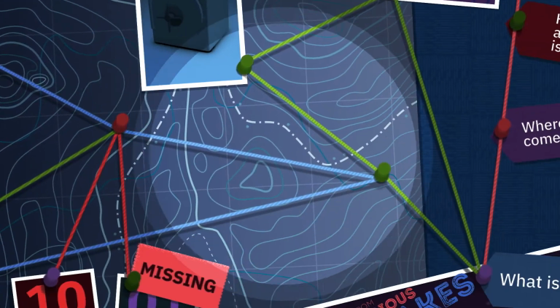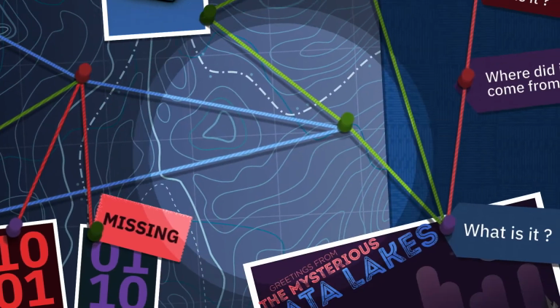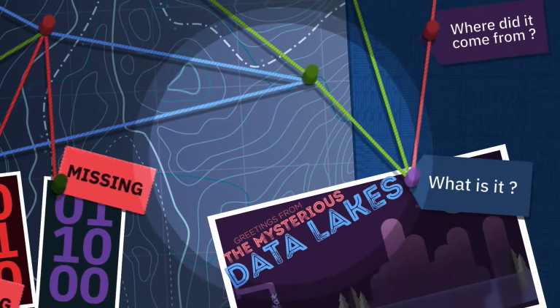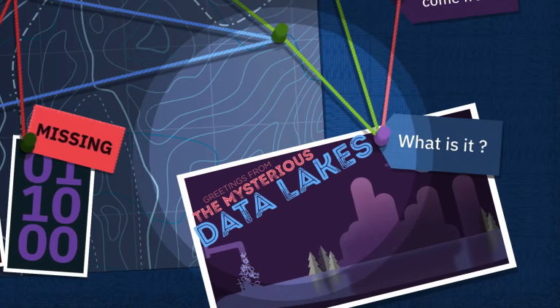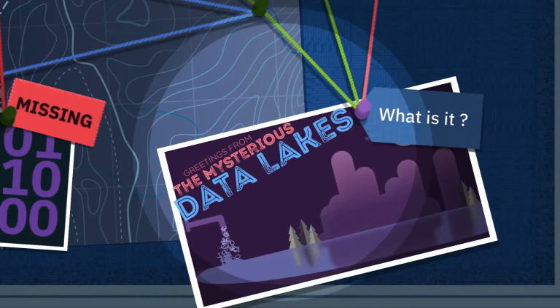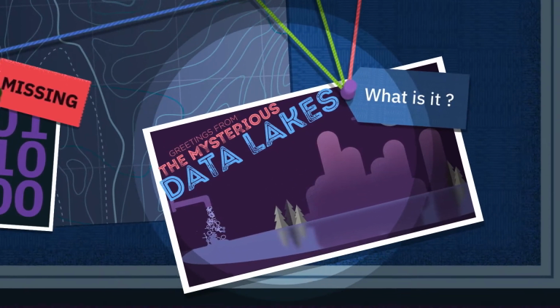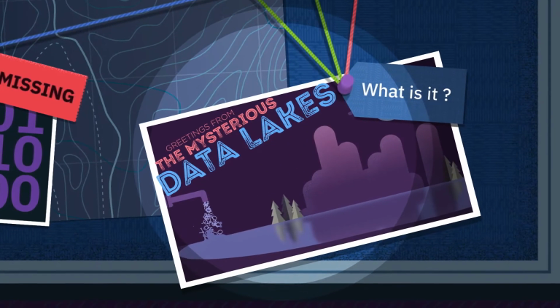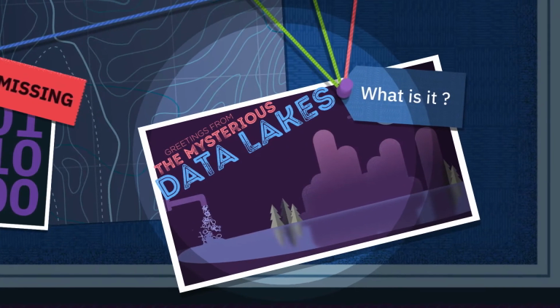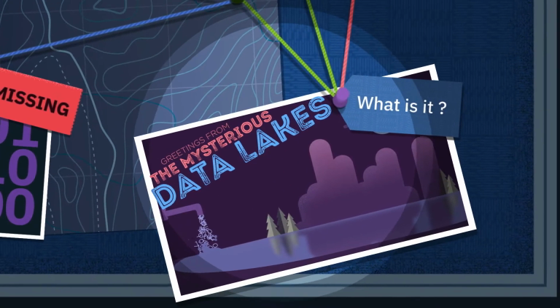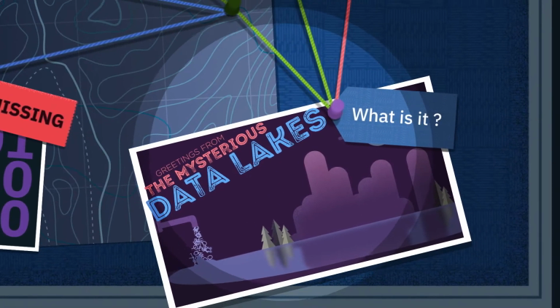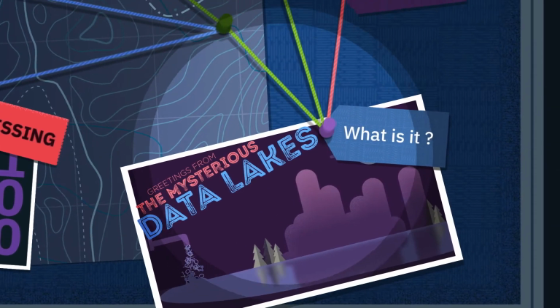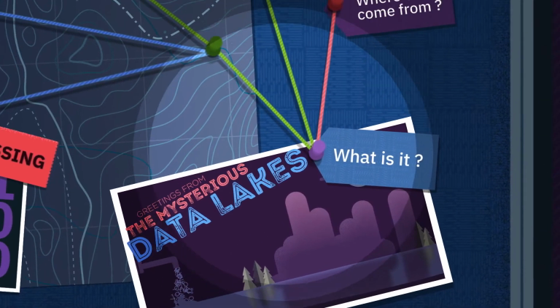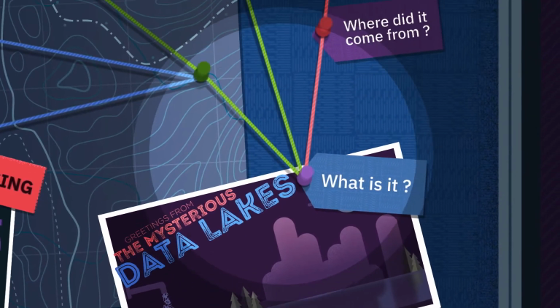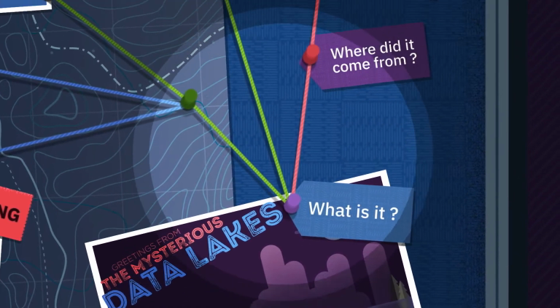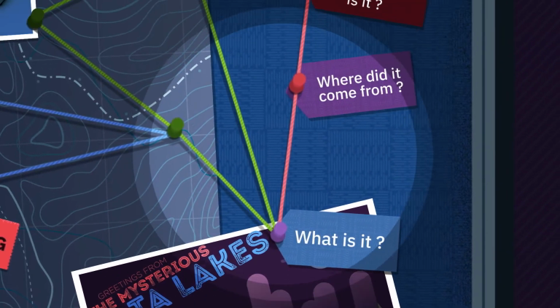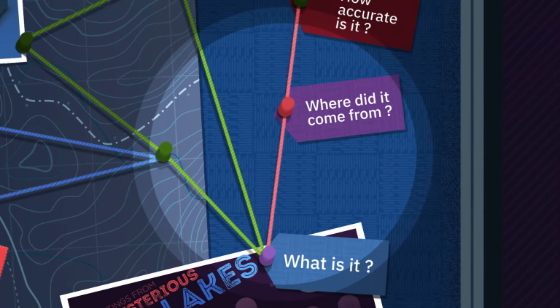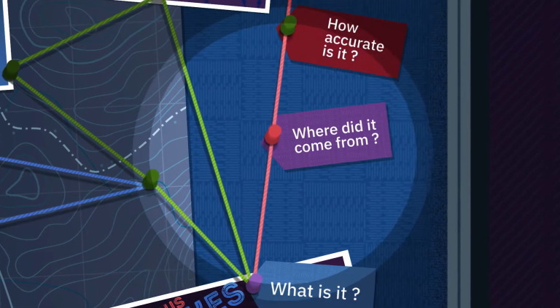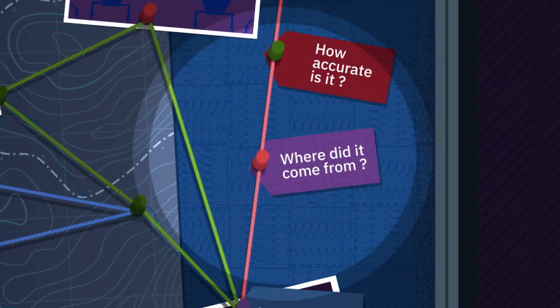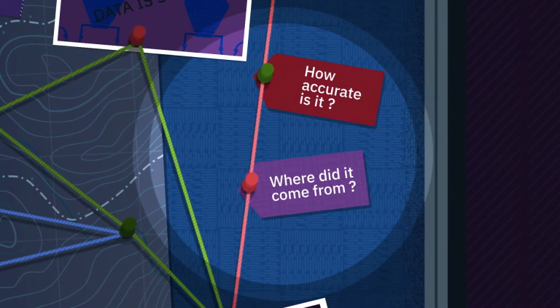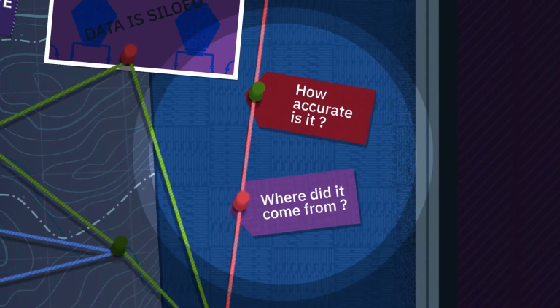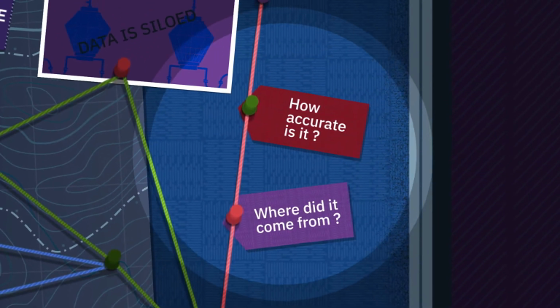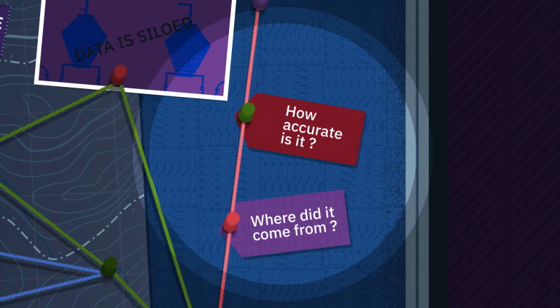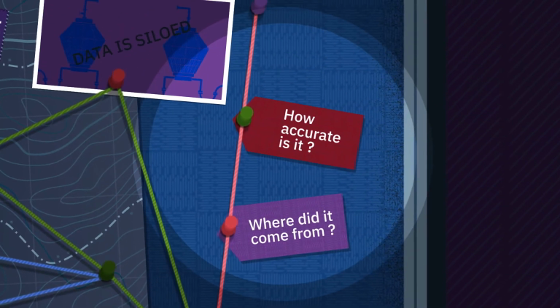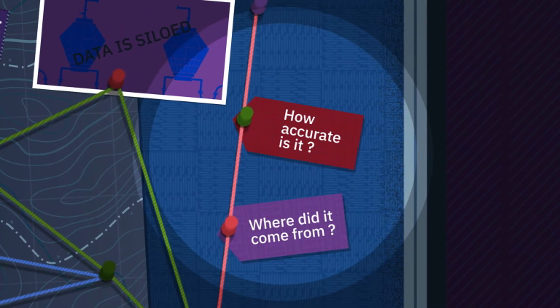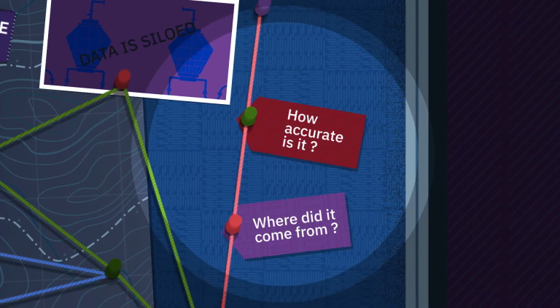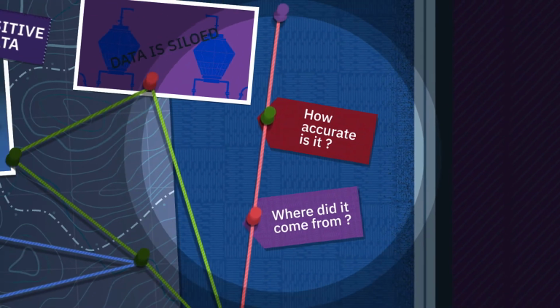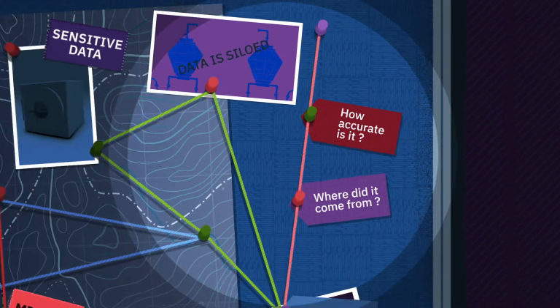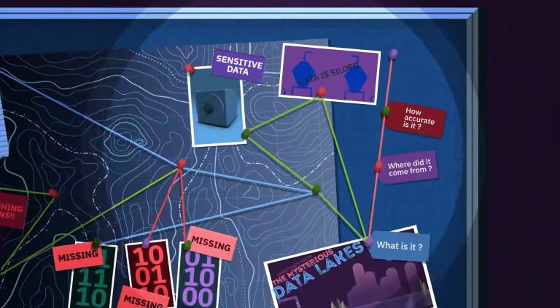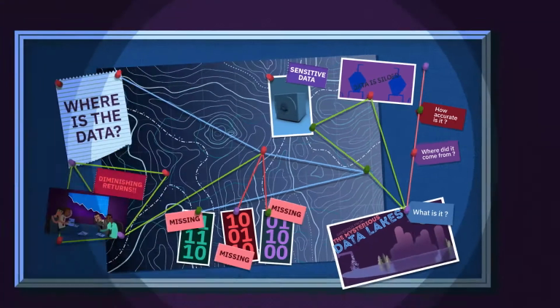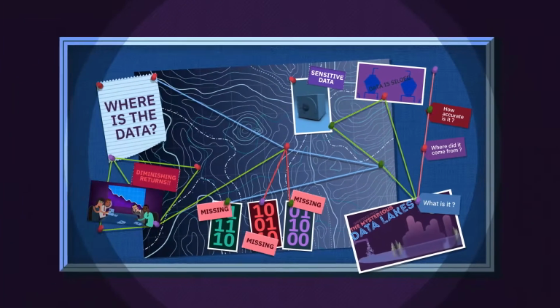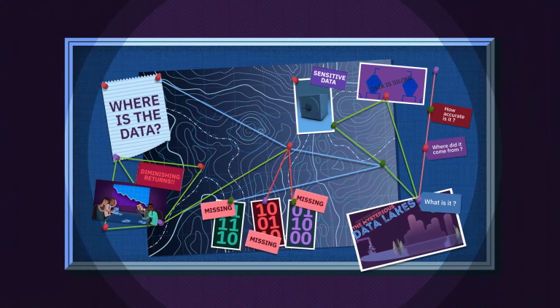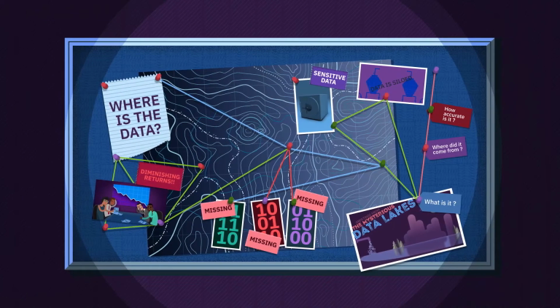It isn't obvious what's contained in the data lake, nor where it came from or how accurate it is. This makes that data useless.